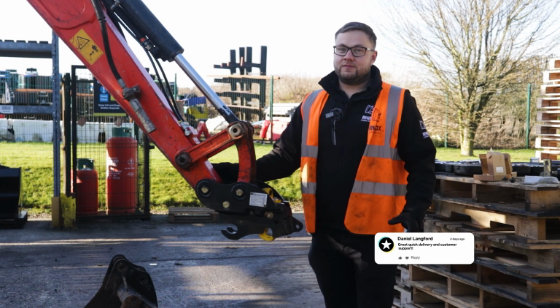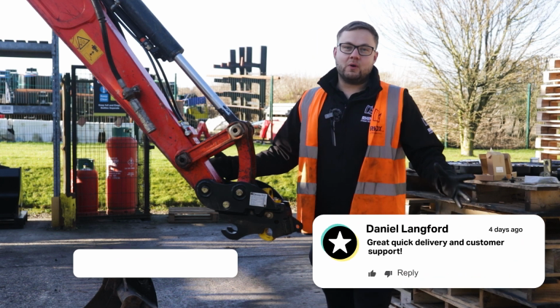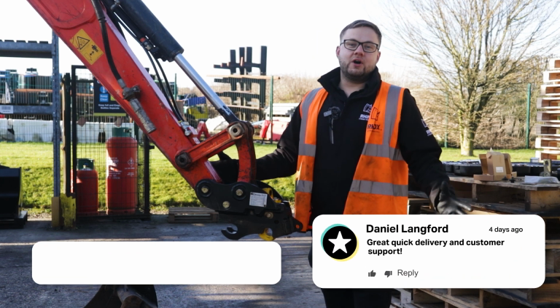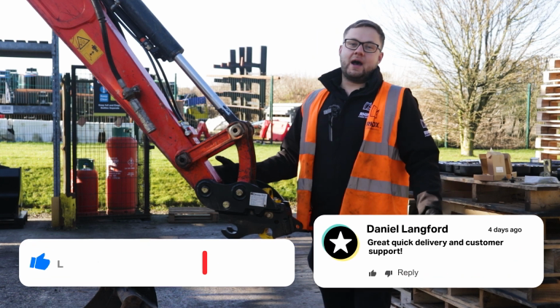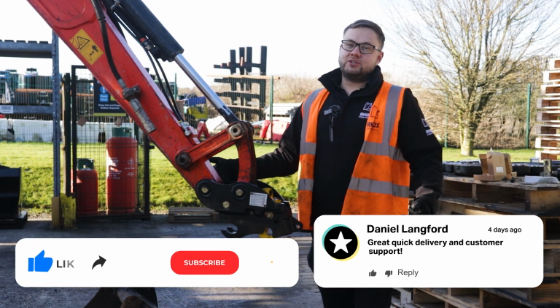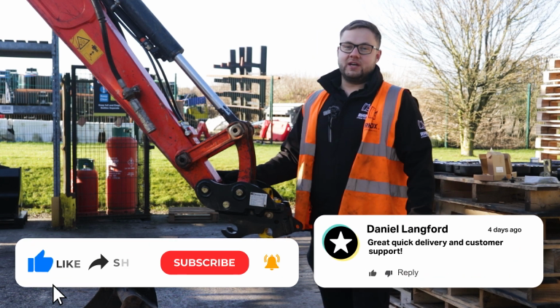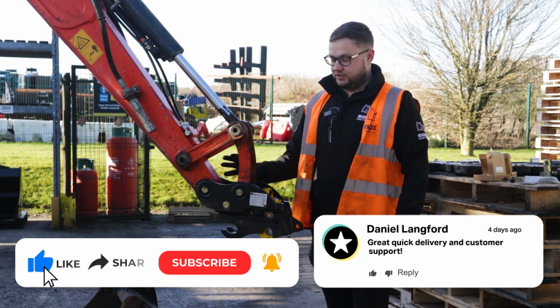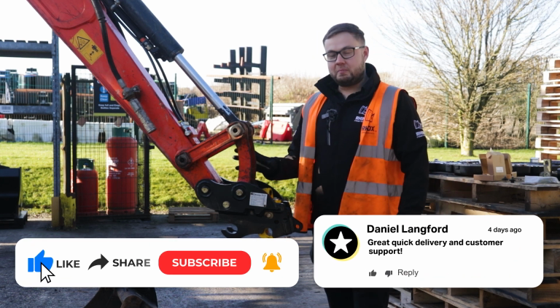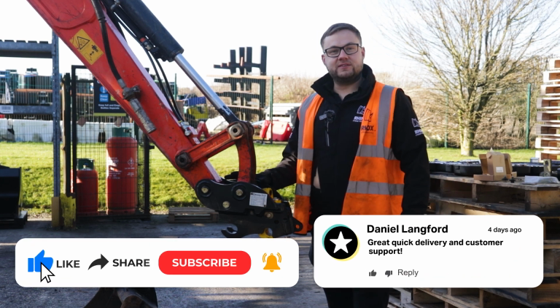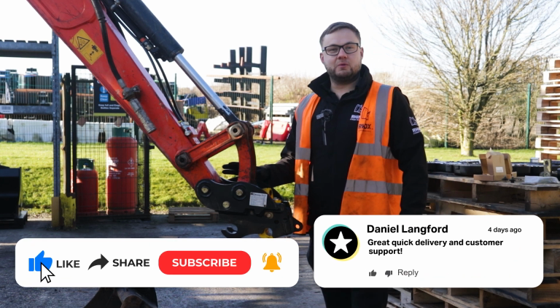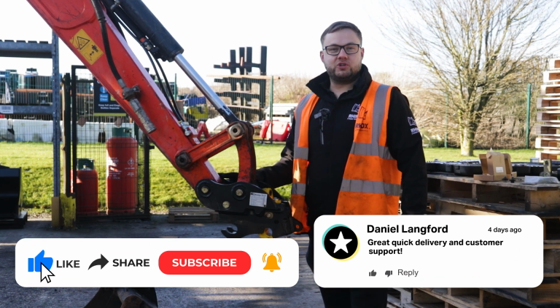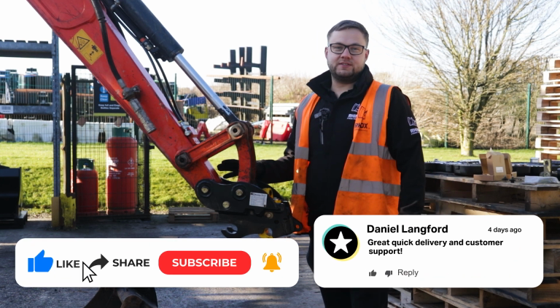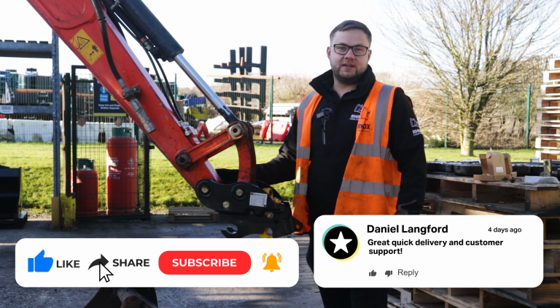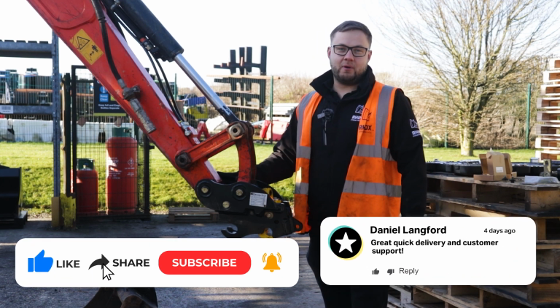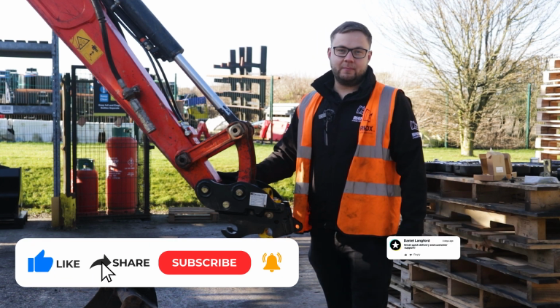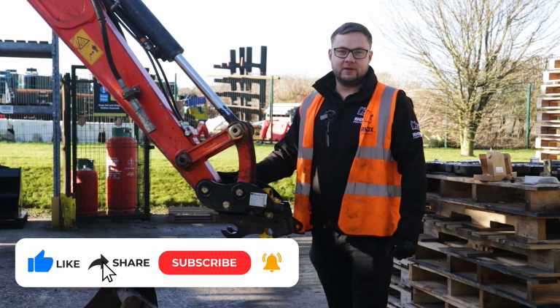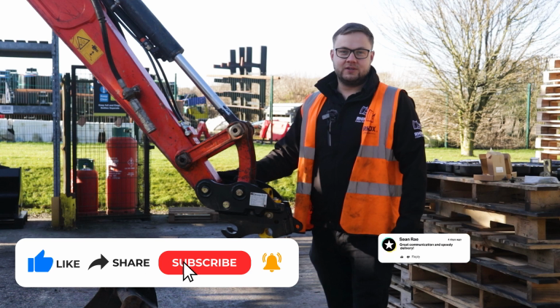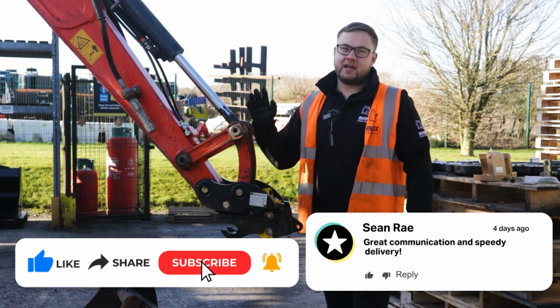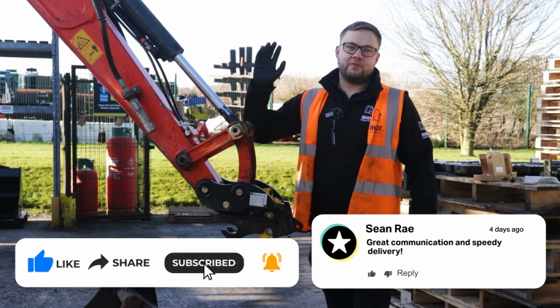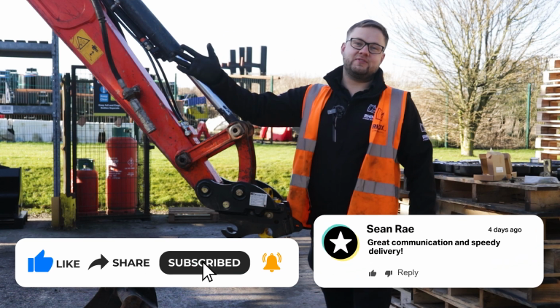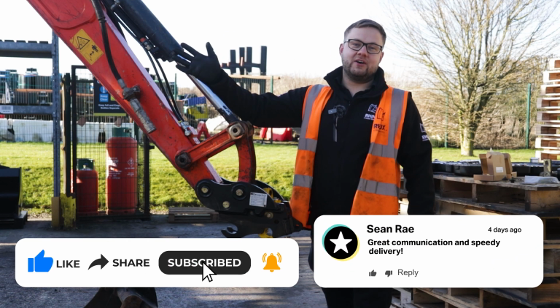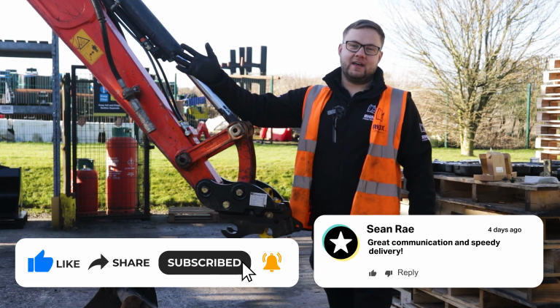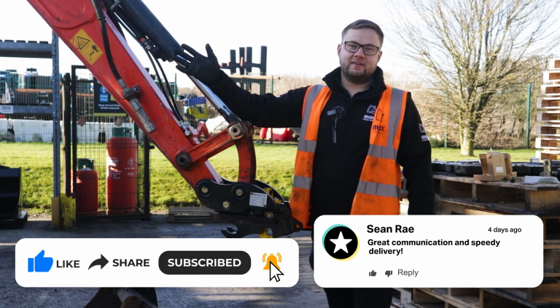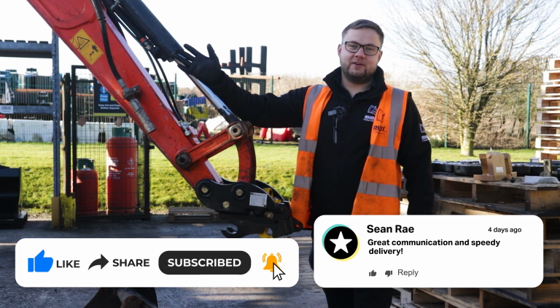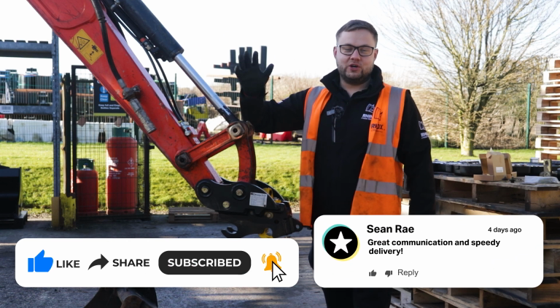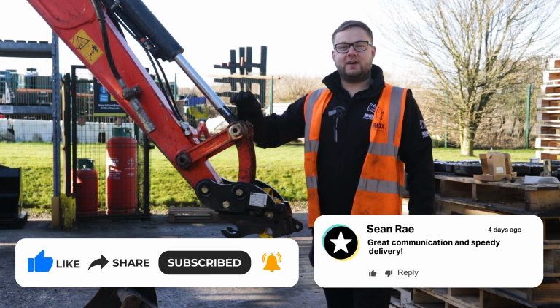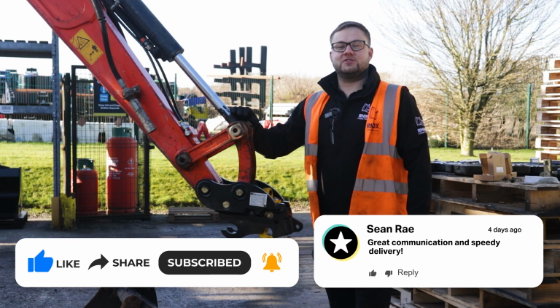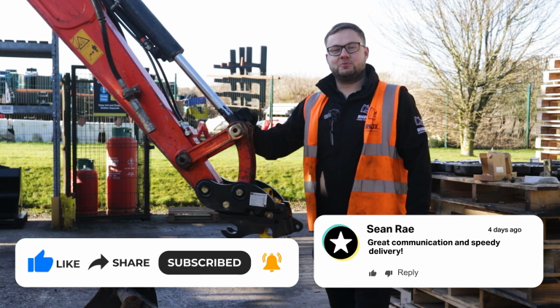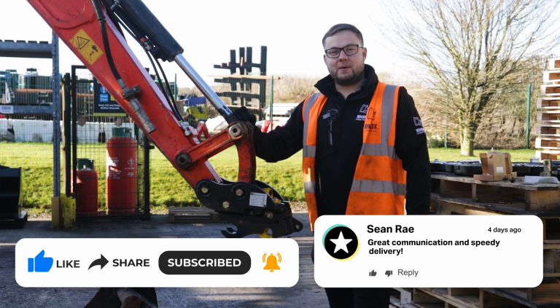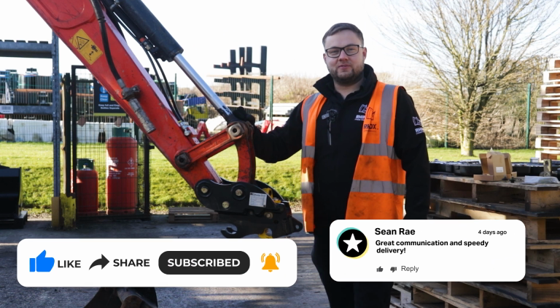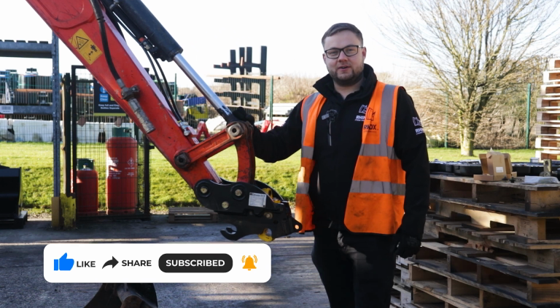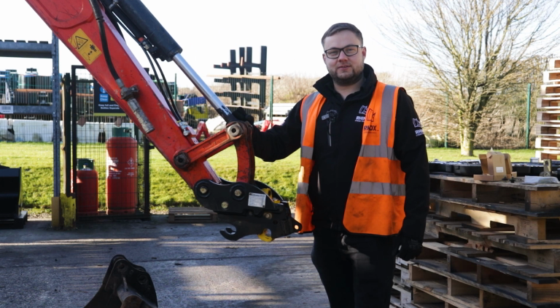If you want to know how to change the pins and the bushes in your dipper arm, check out this video here and don't forget to subscribe to Rhinox.